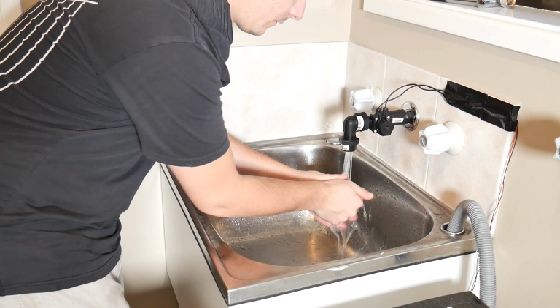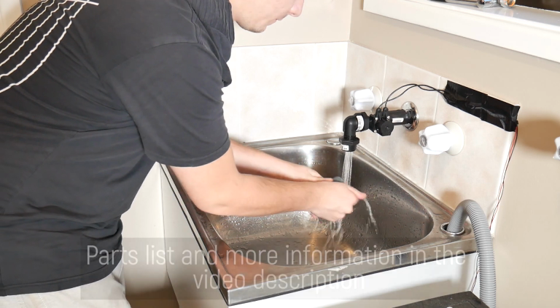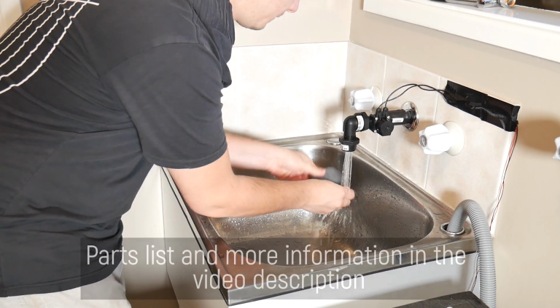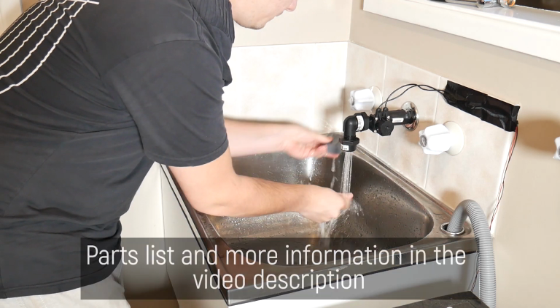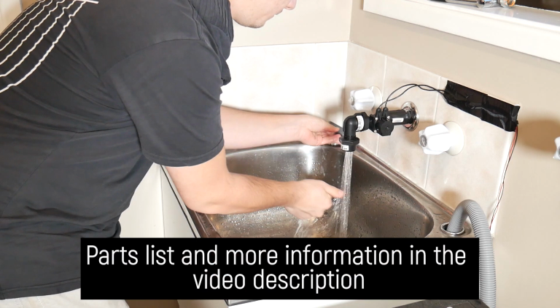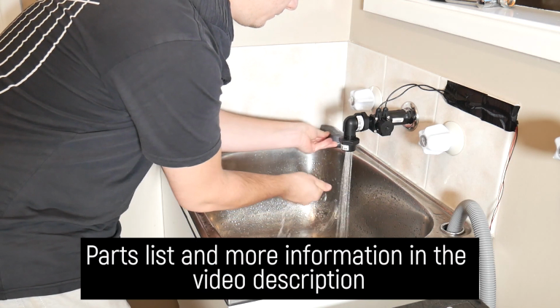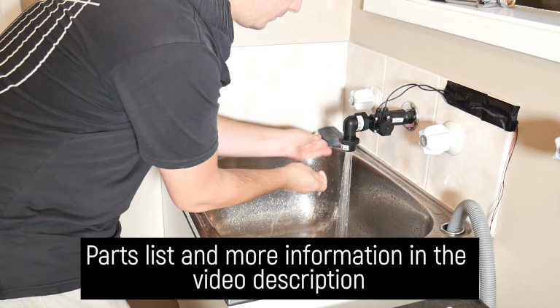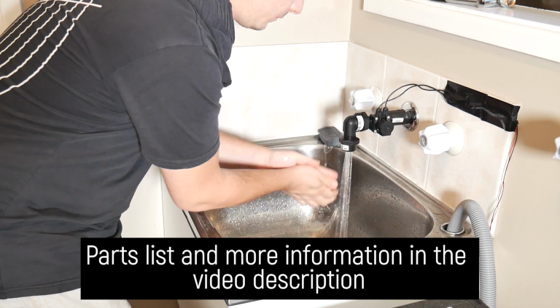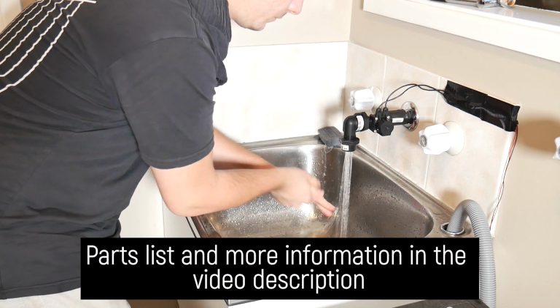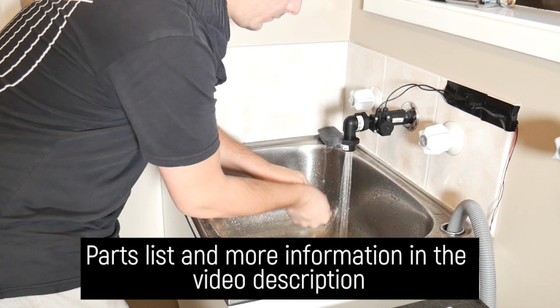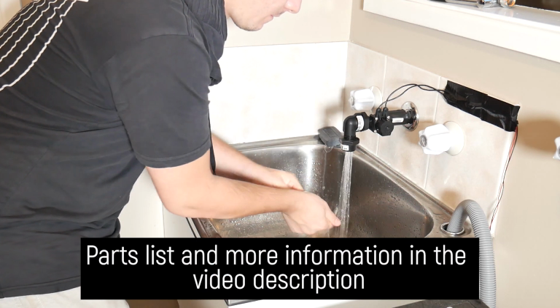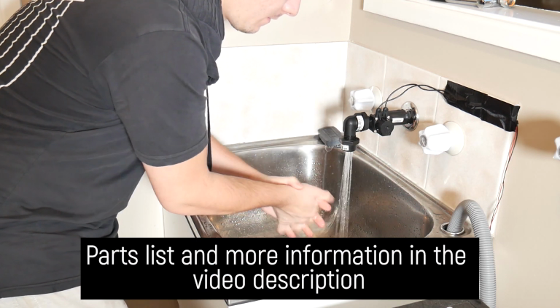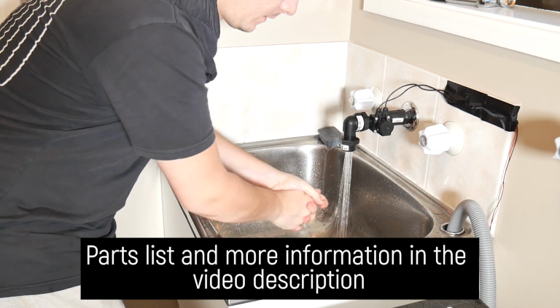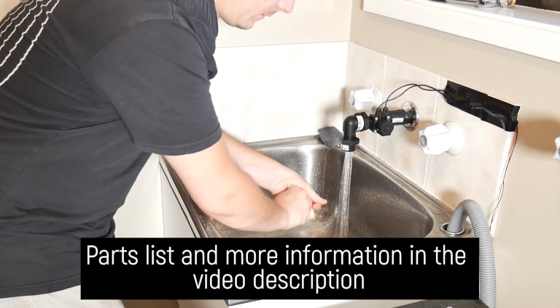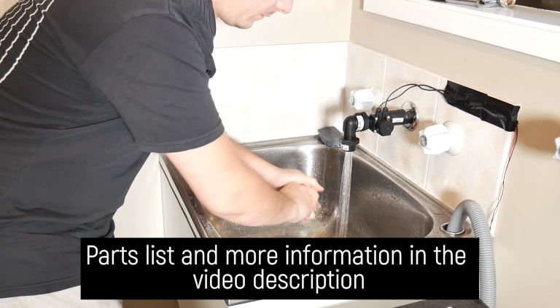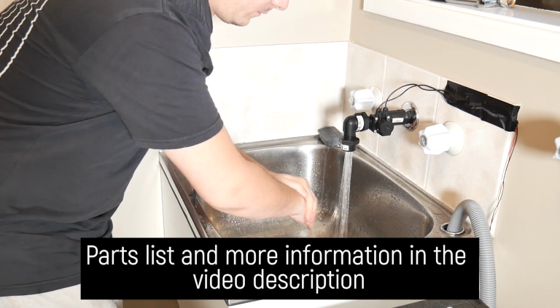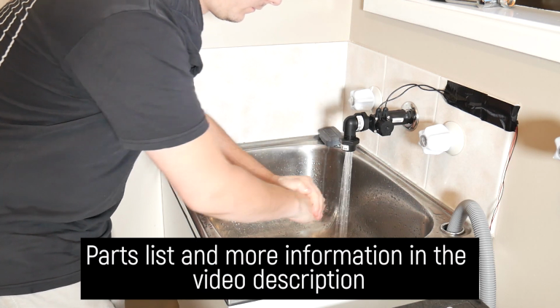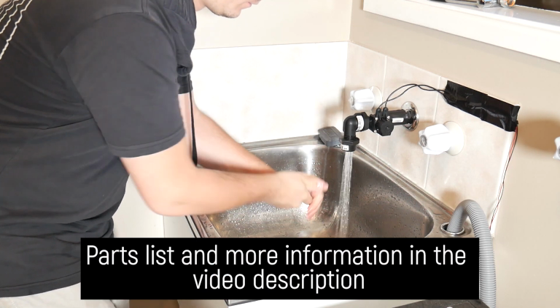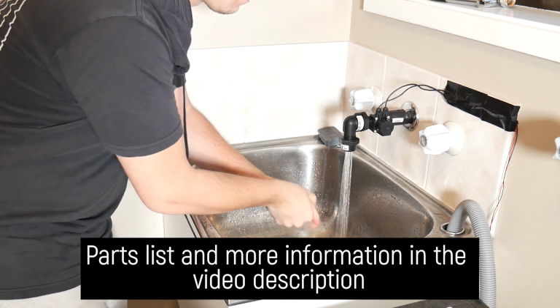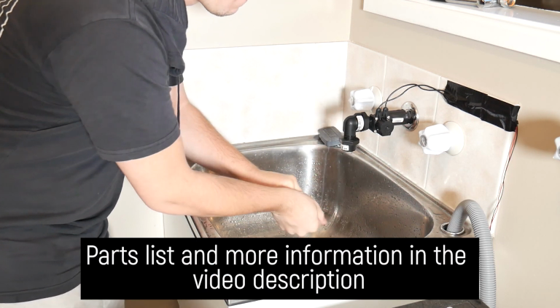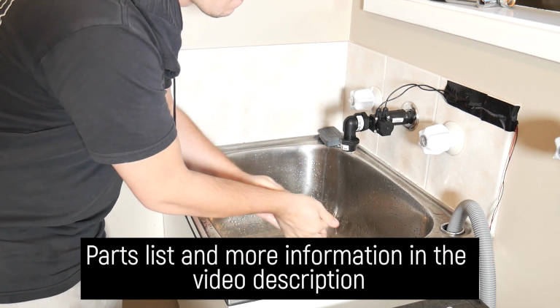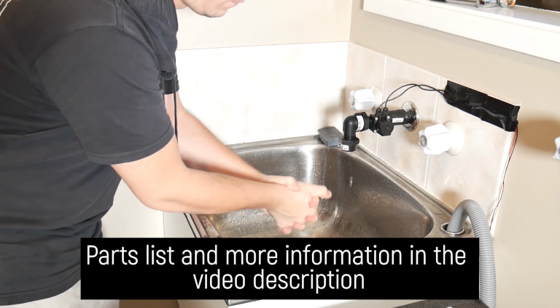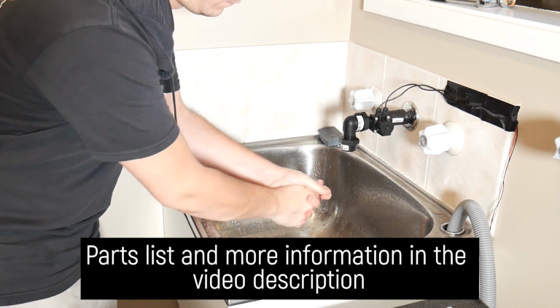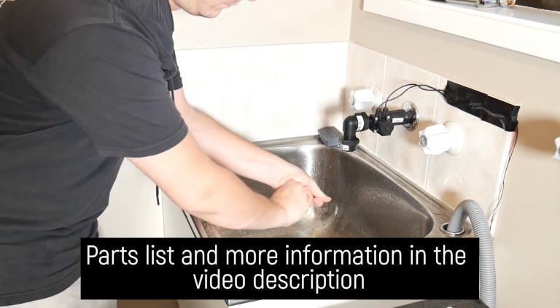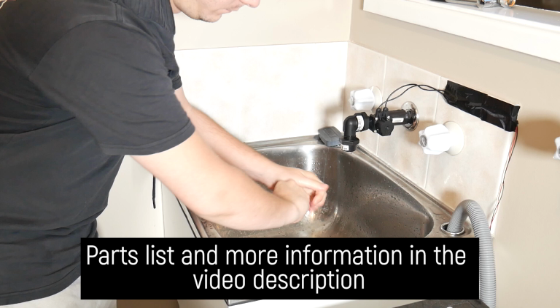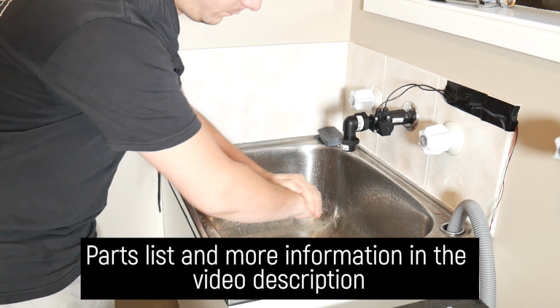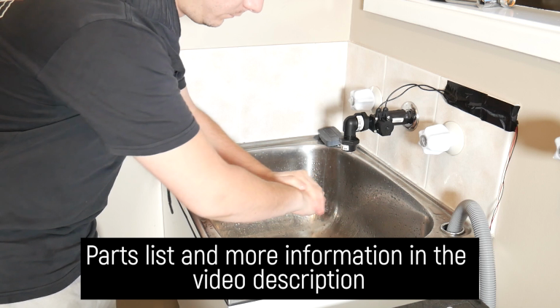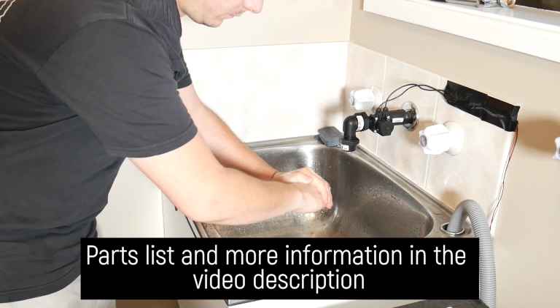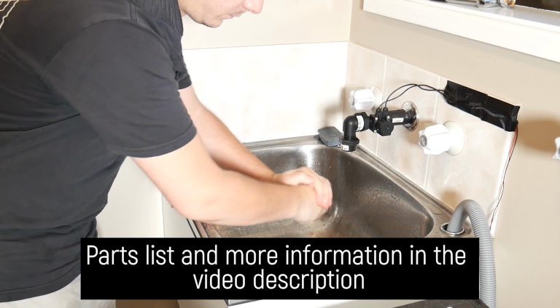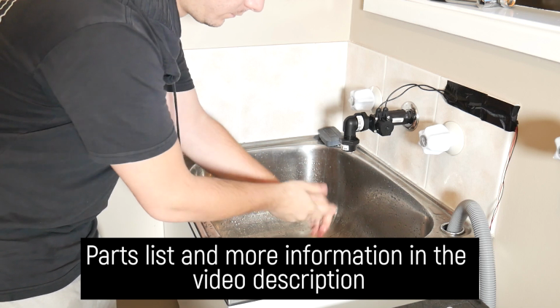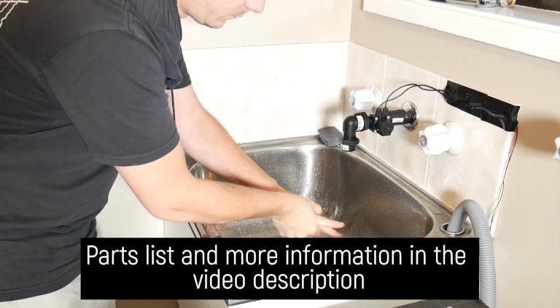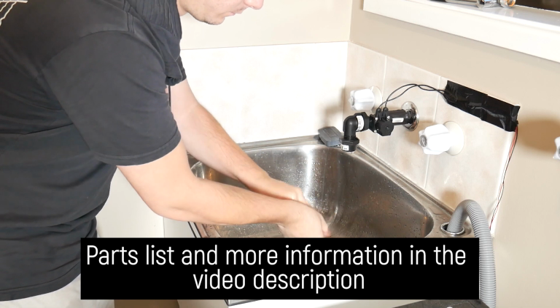I truly hope this video helps you, and all links to parts used are in the description below. Thanks for watching.